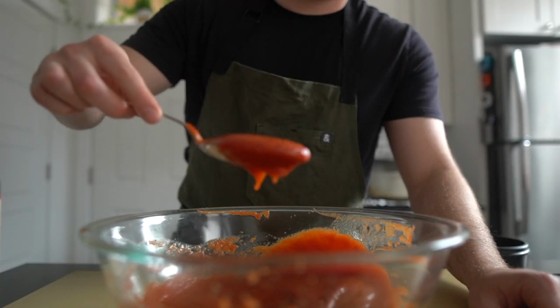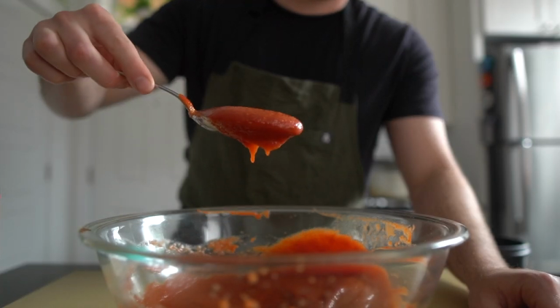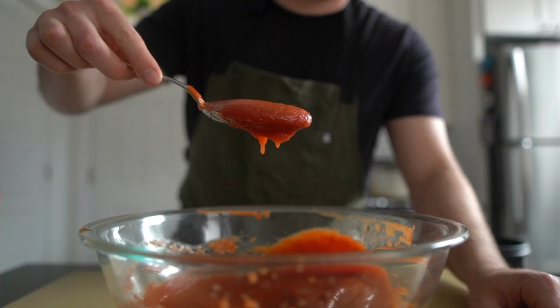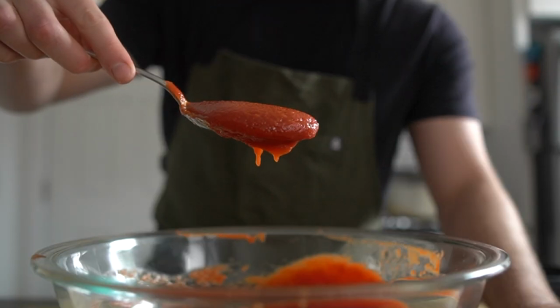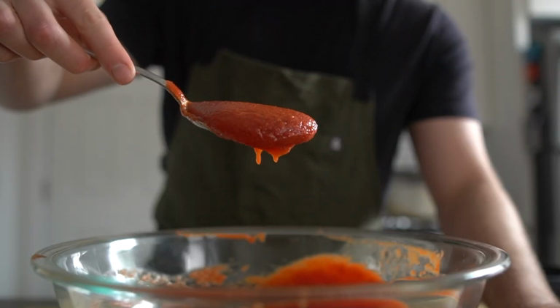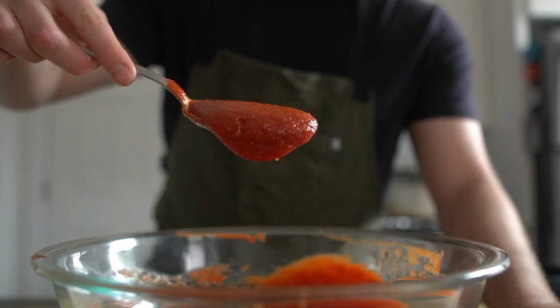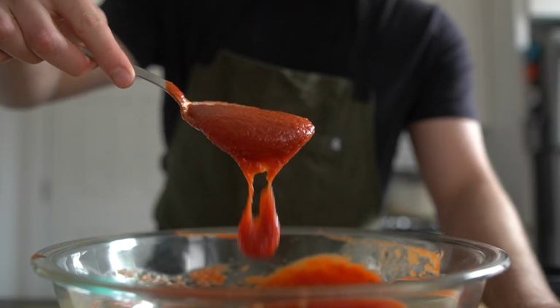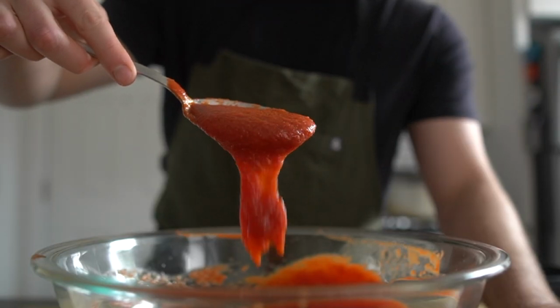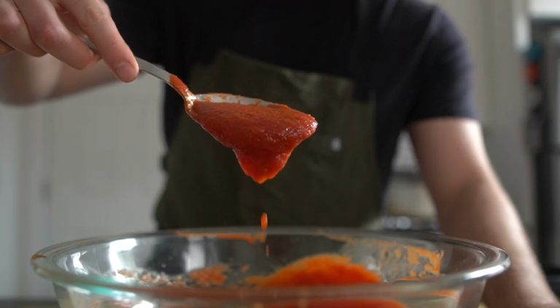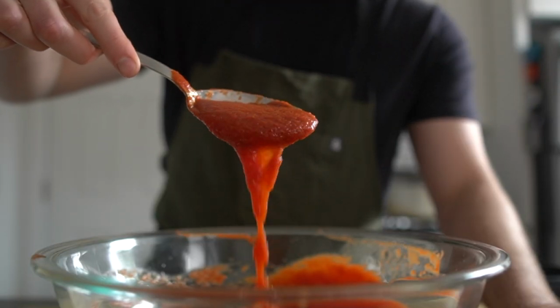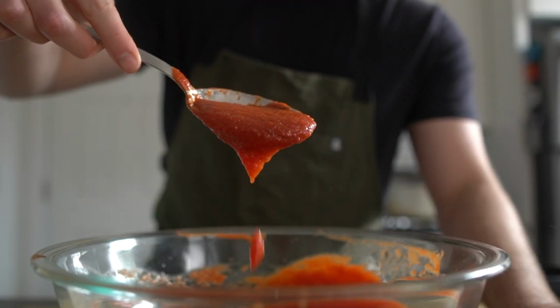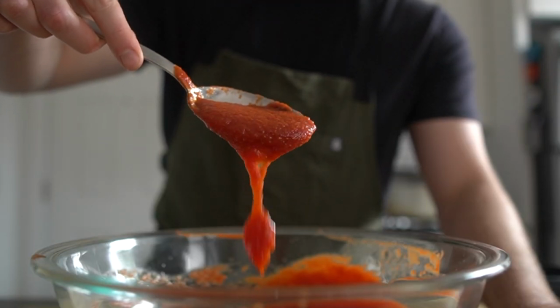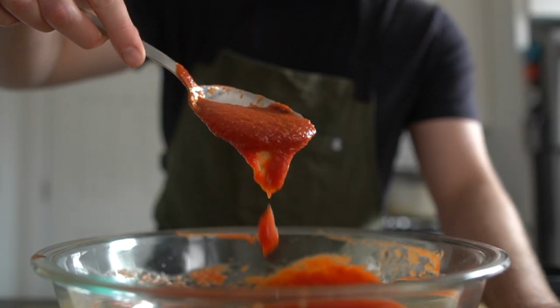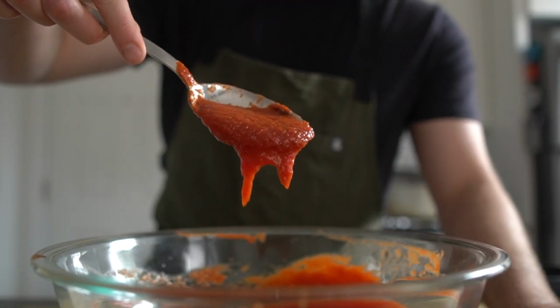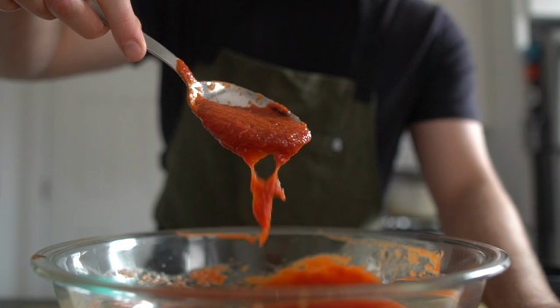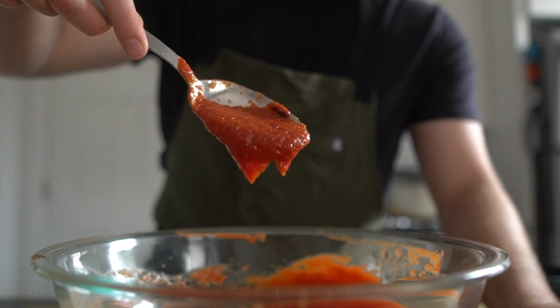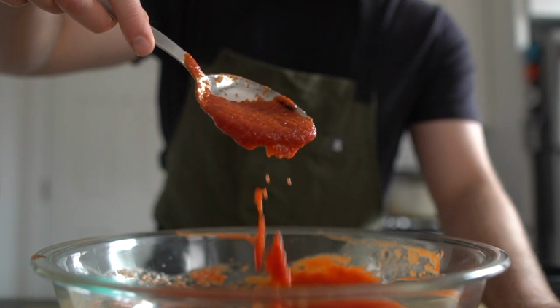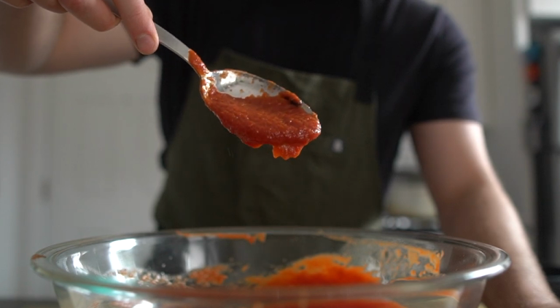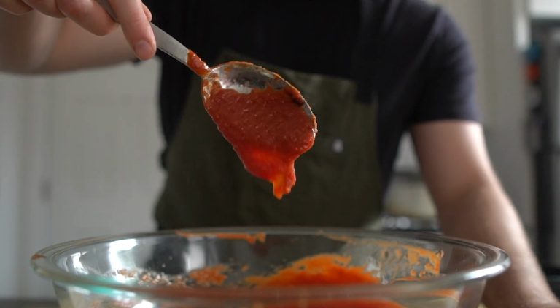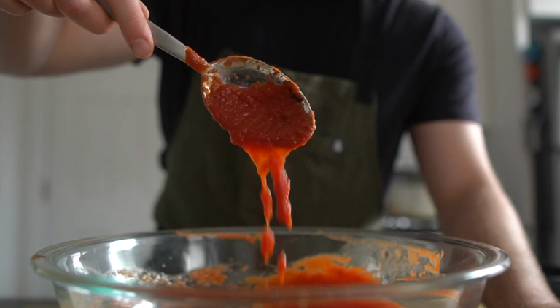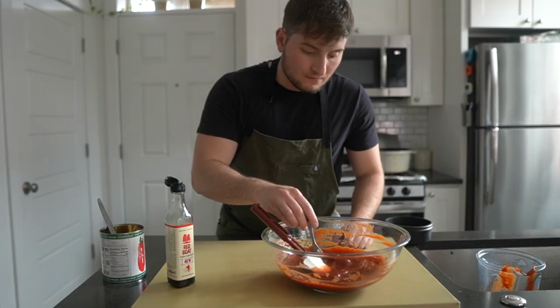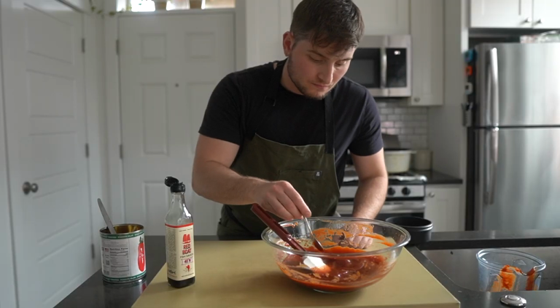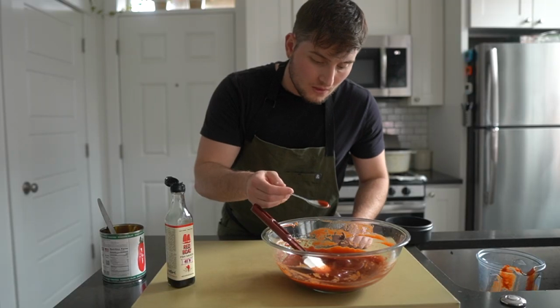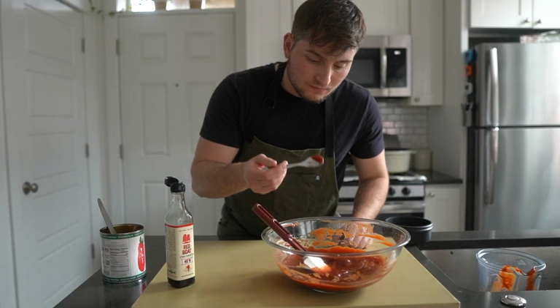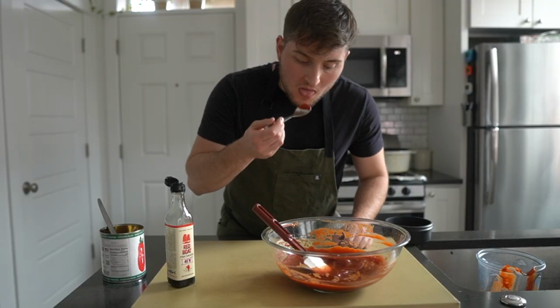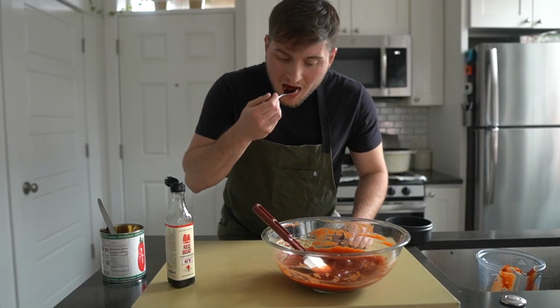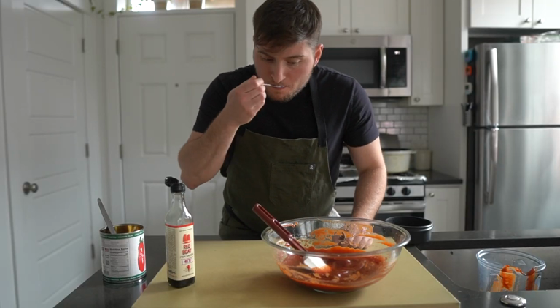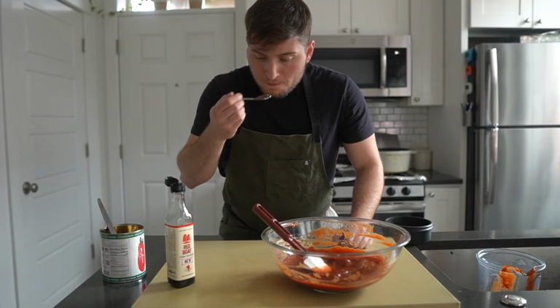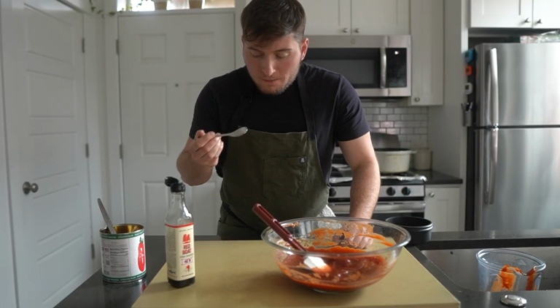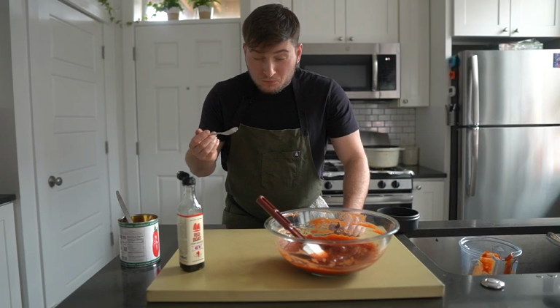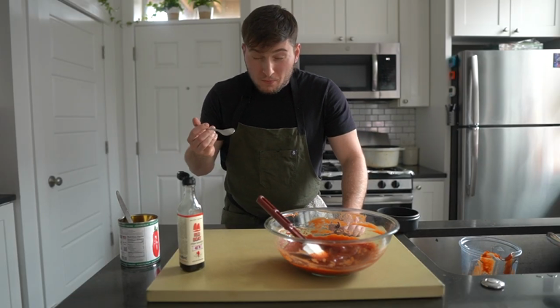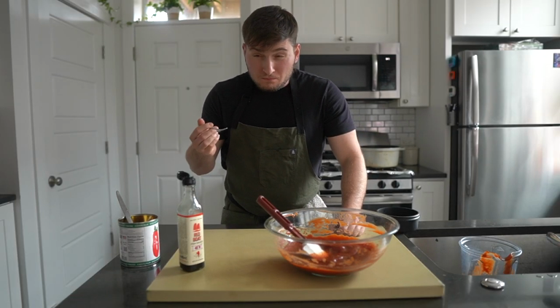Store the ketchup in a mason jar, deli container, or if you have it, a squeeze bottle or a rinsed-out sriracha bottle.